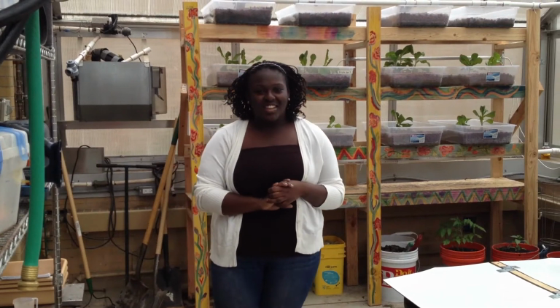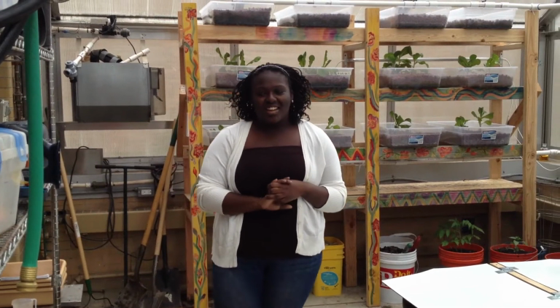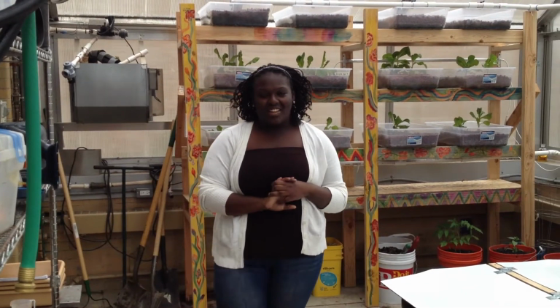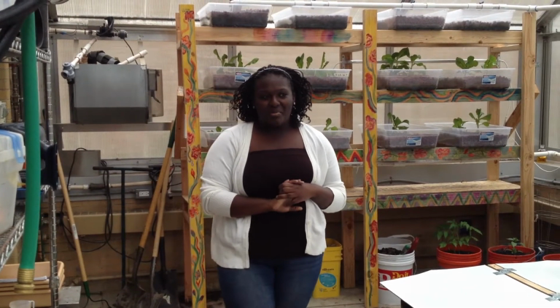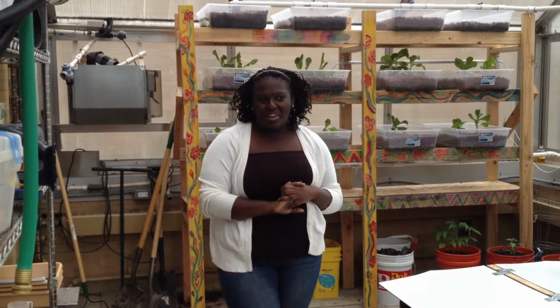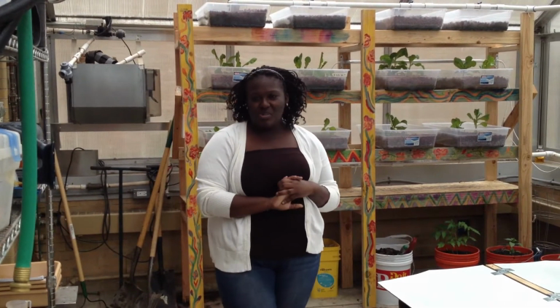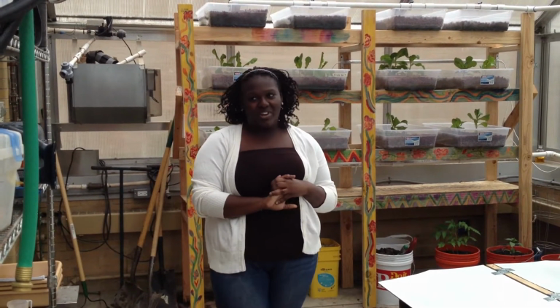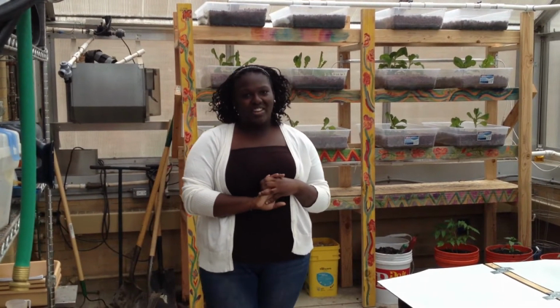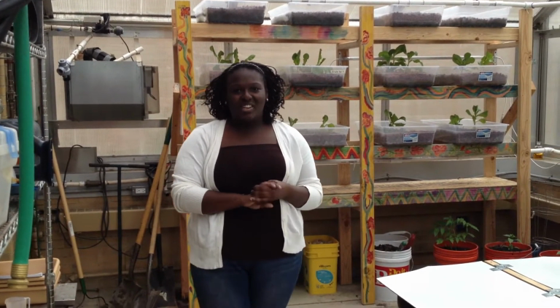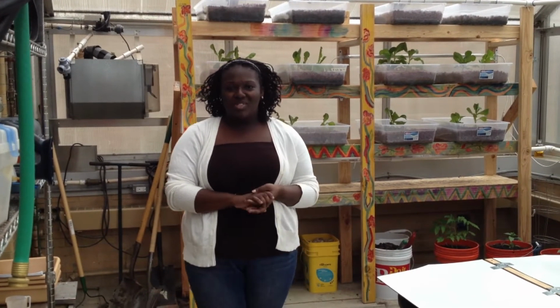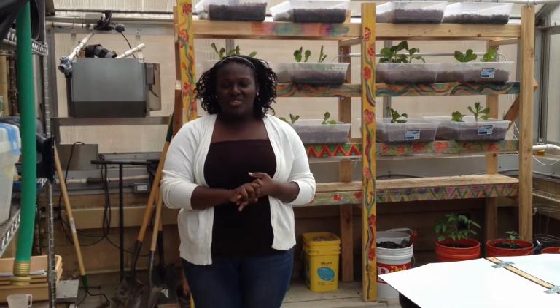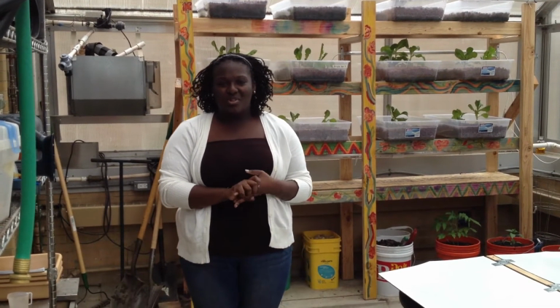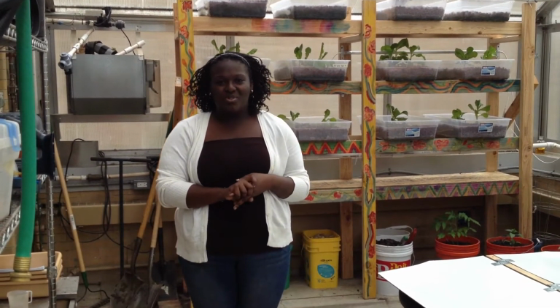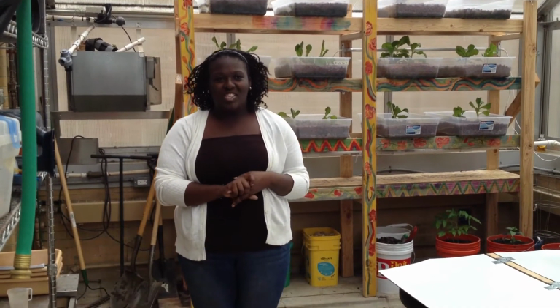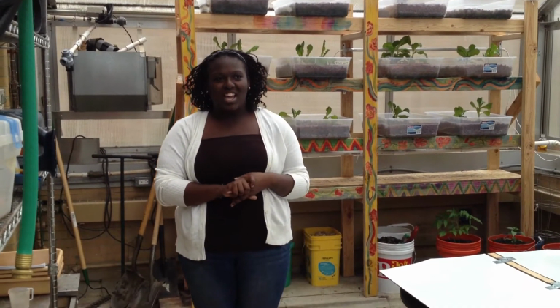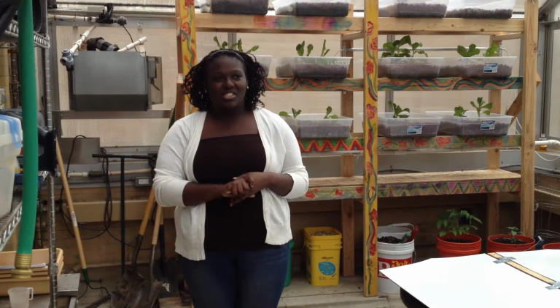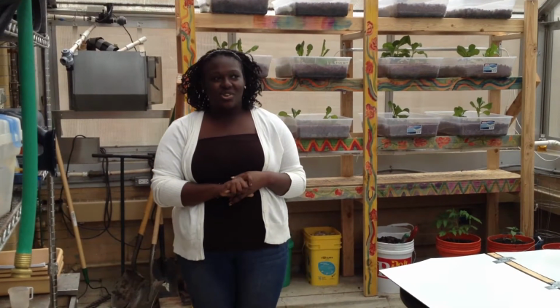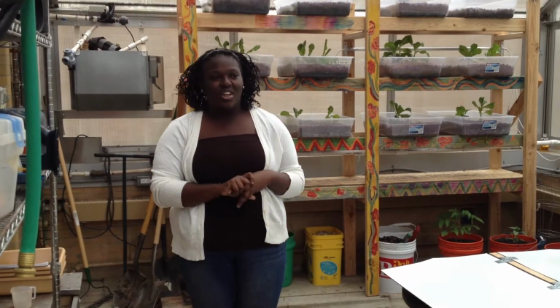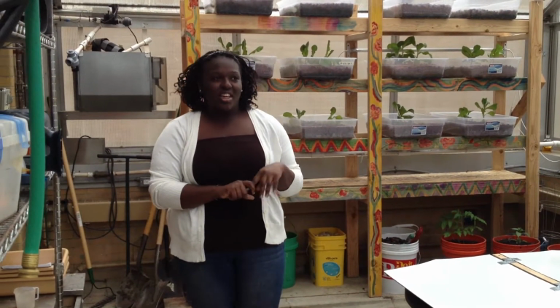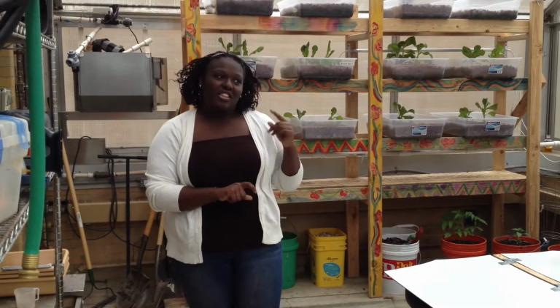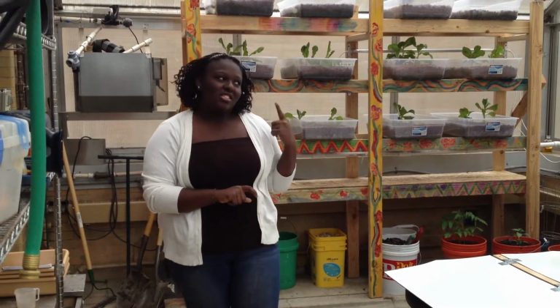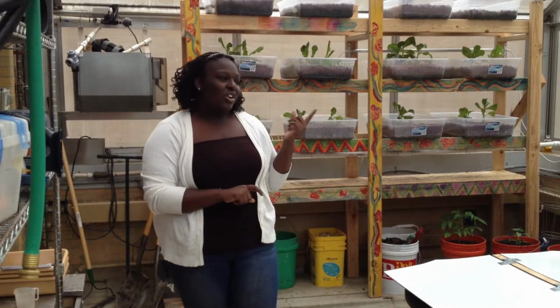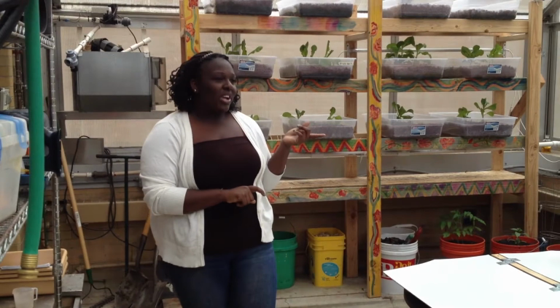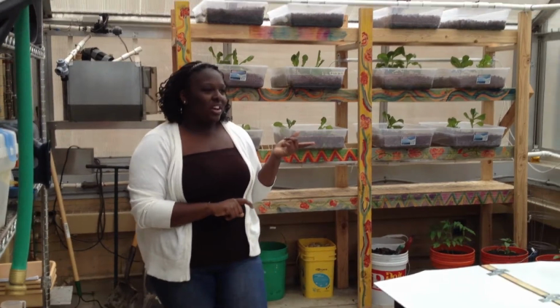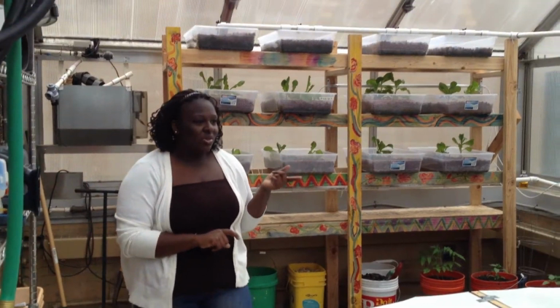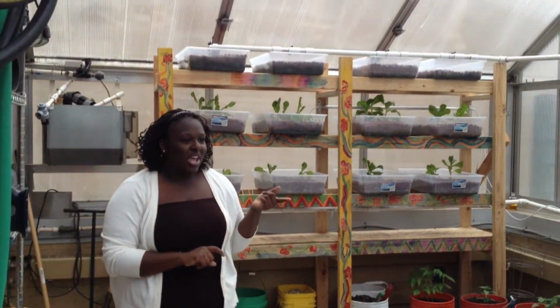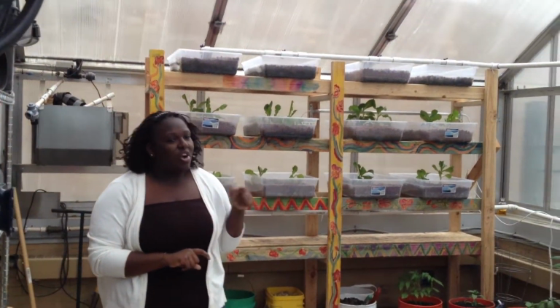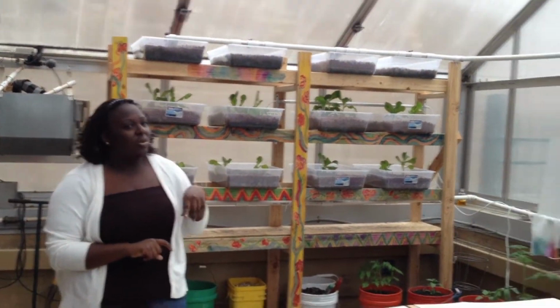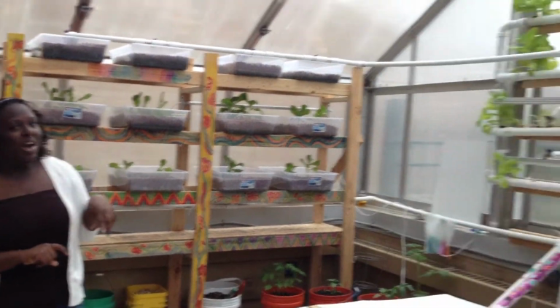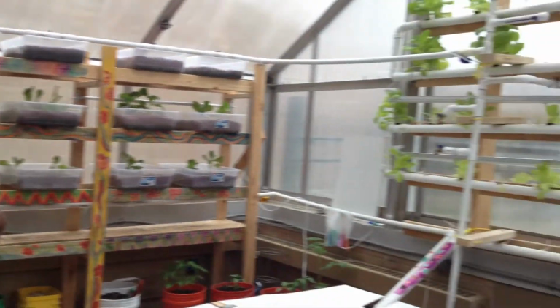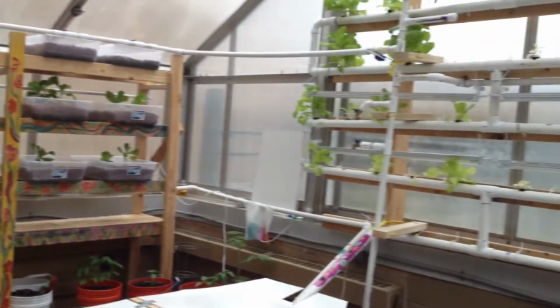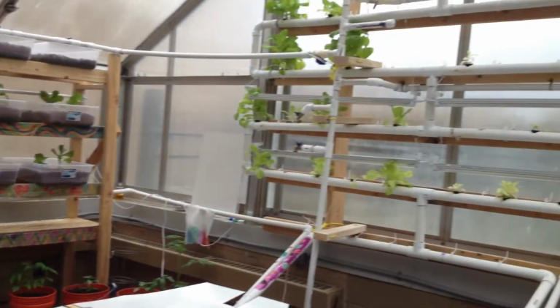Hello, my name is Brianna, and I'm a student at West King High School. This is our greenhouse where we have our aquaponics system.